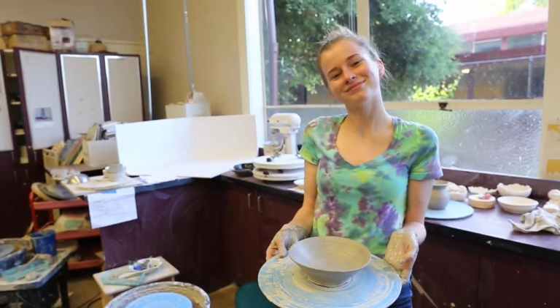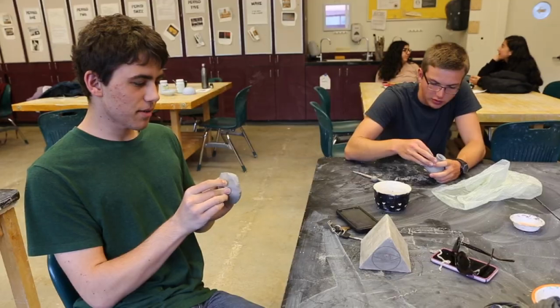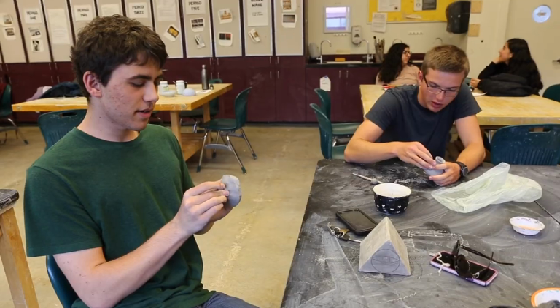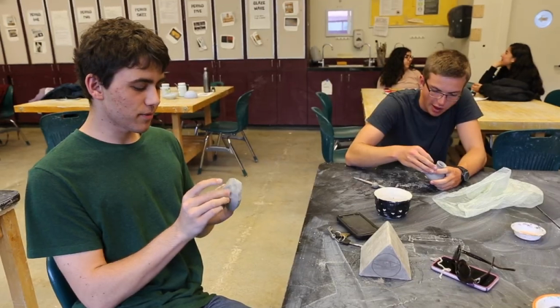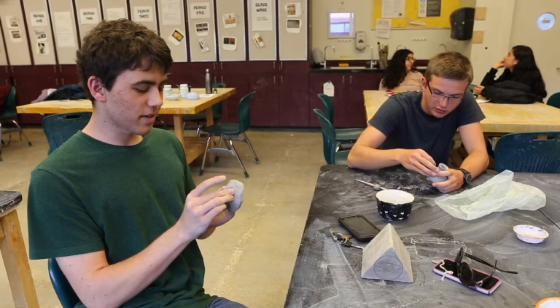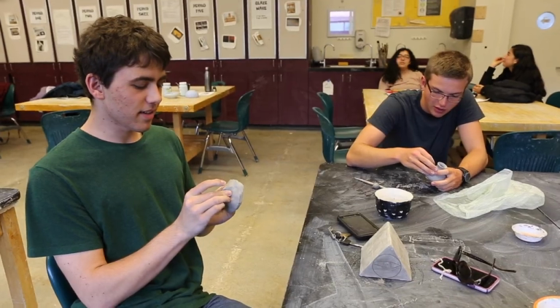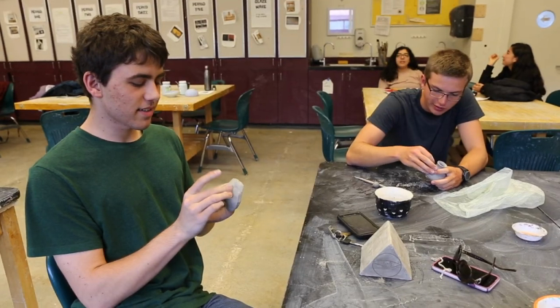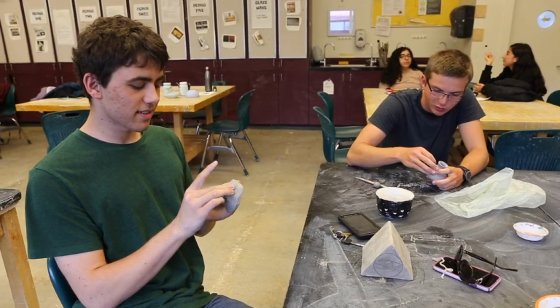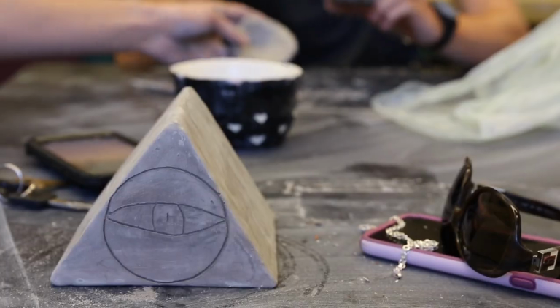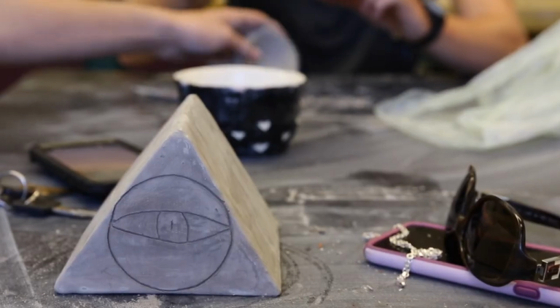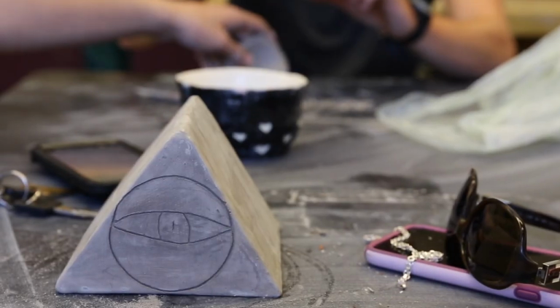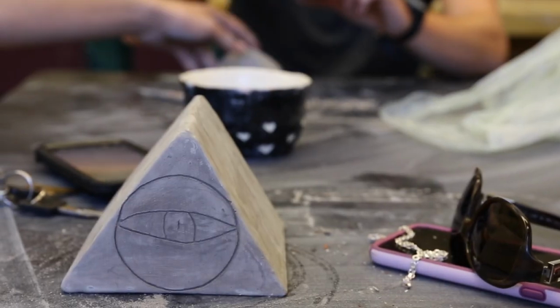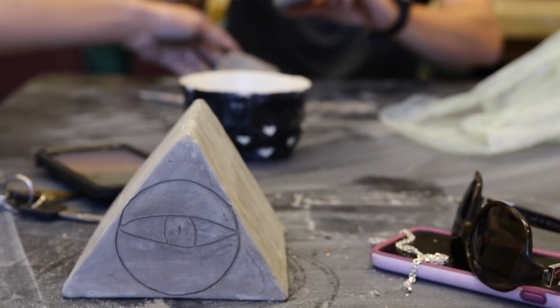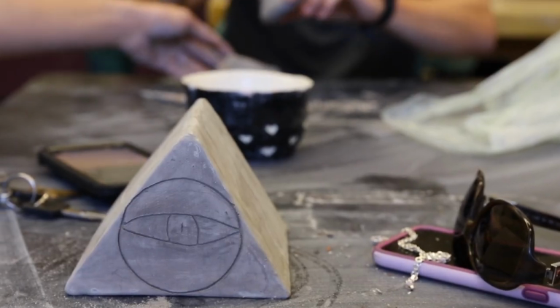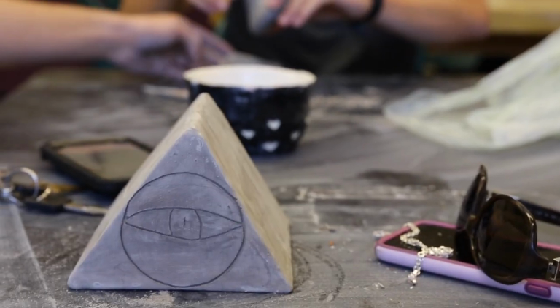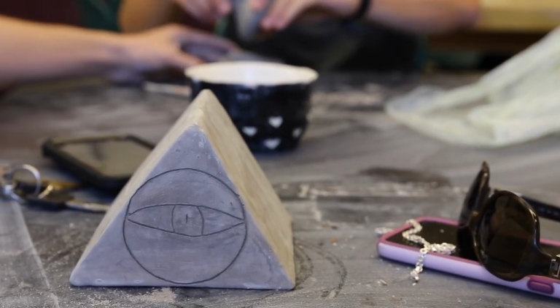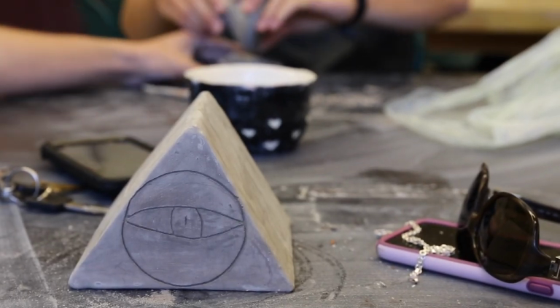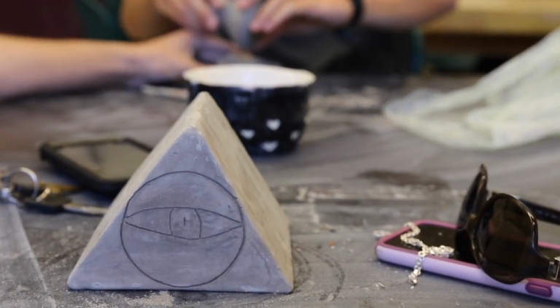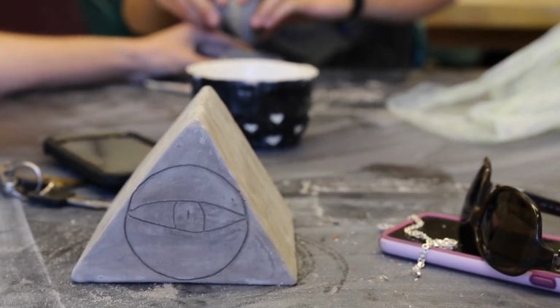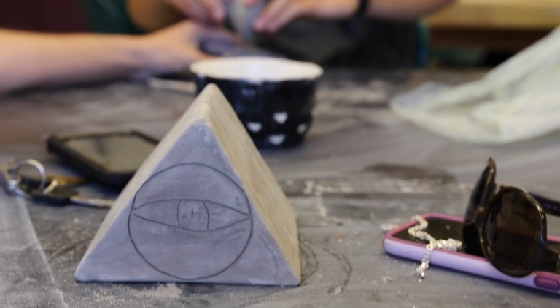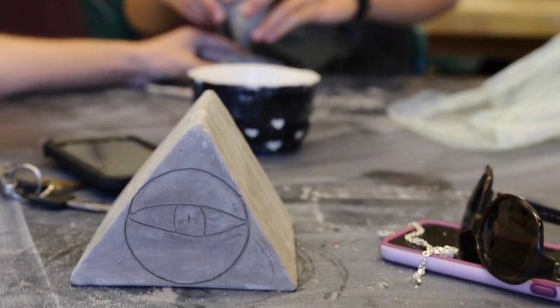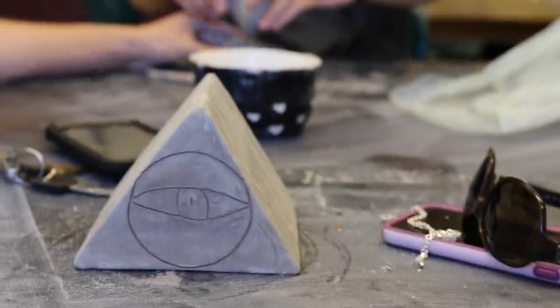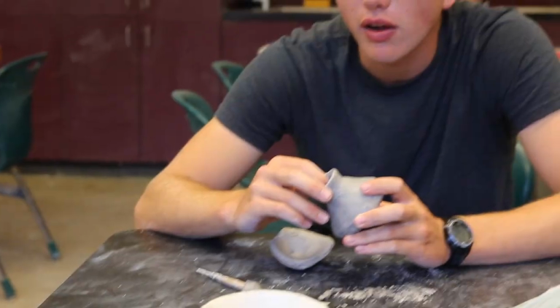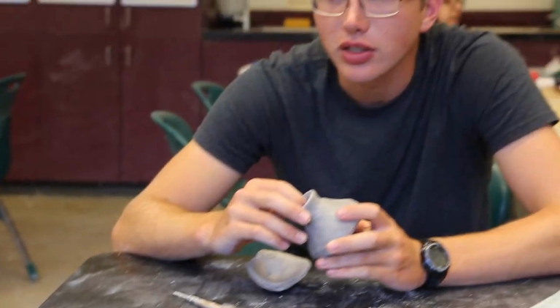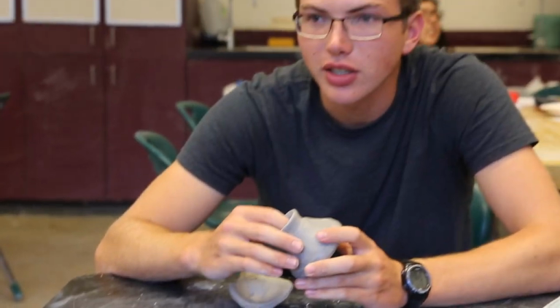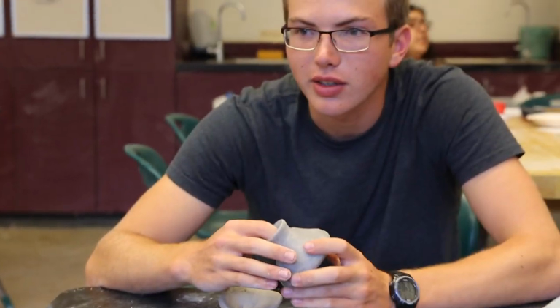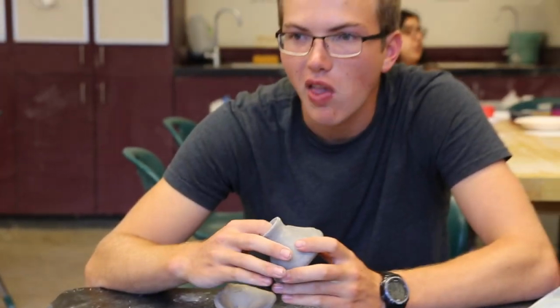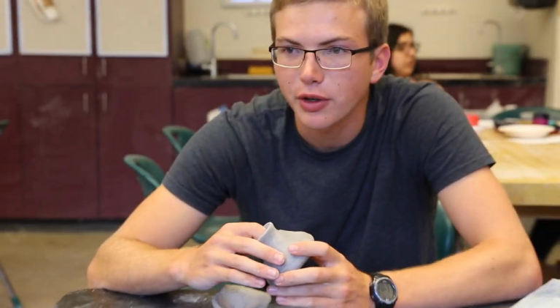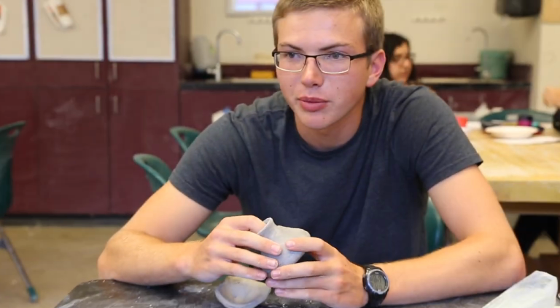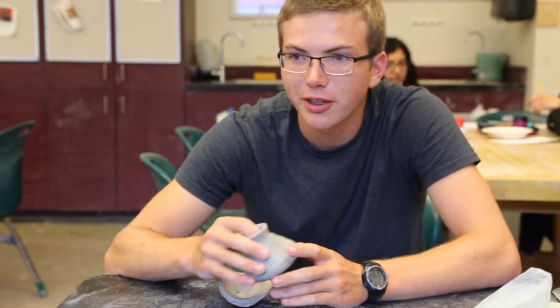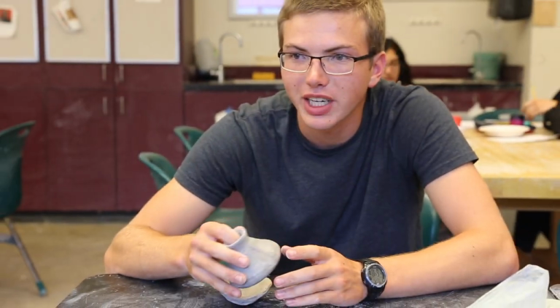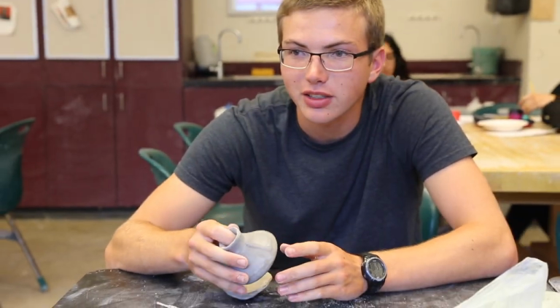So I made an Illuminati. So how does this work? Did you get it done? It's an Erlenmeyer Flask.